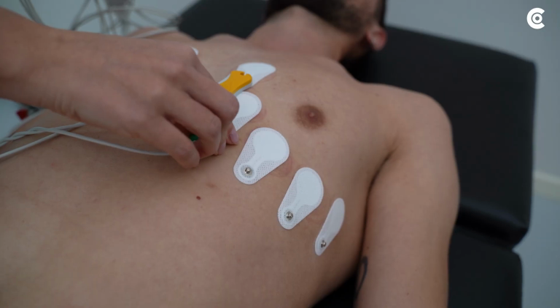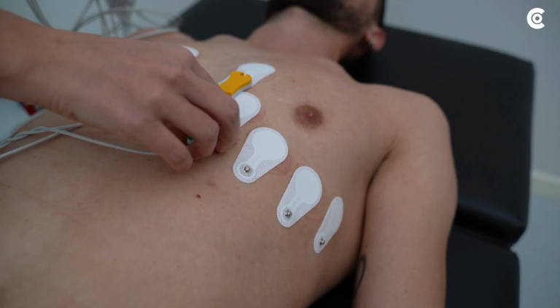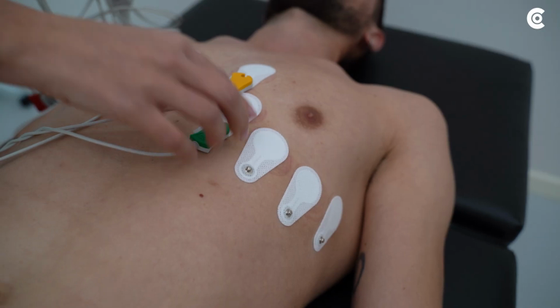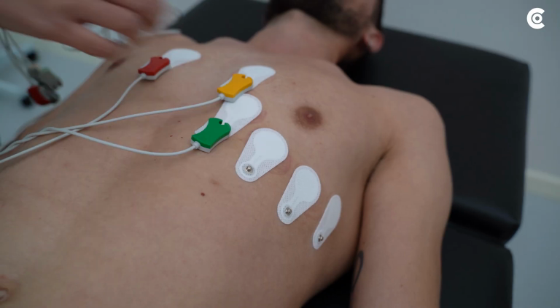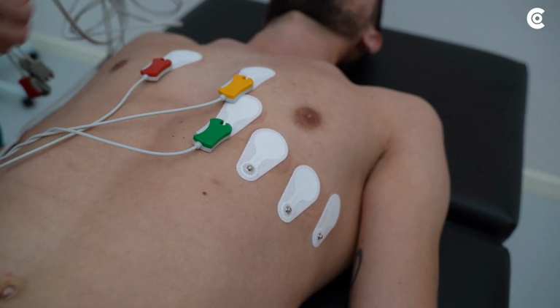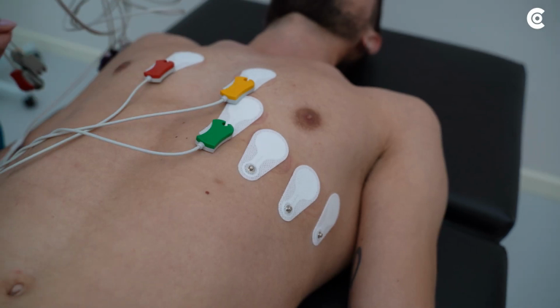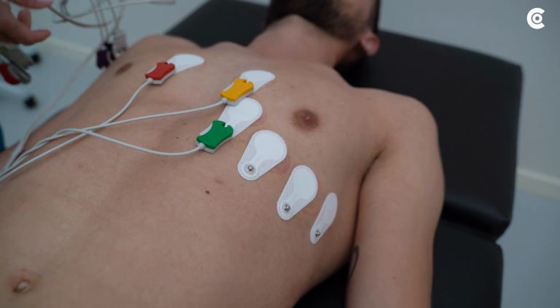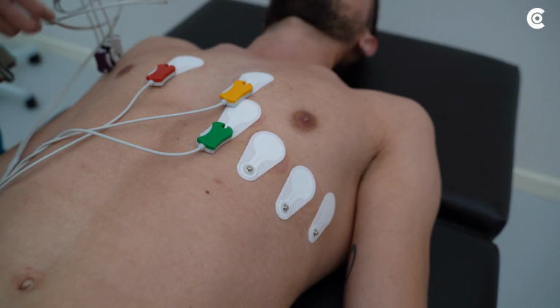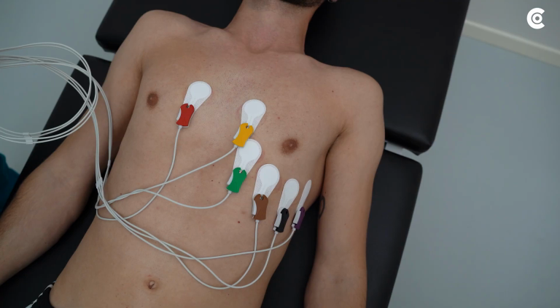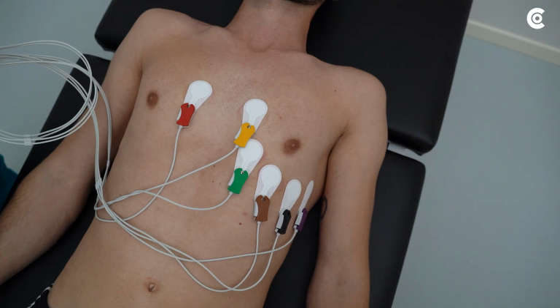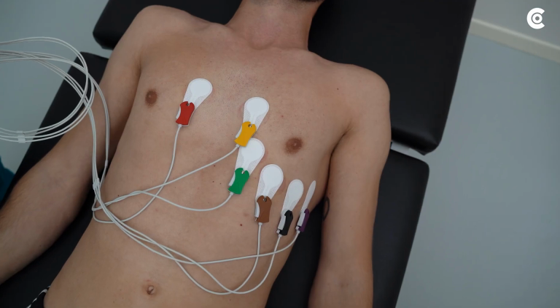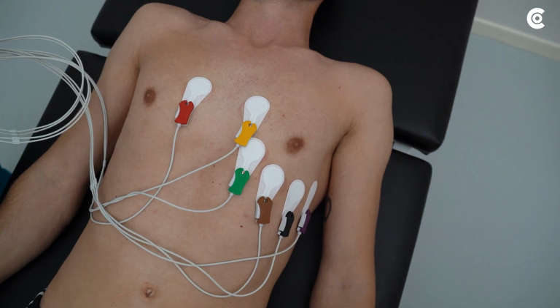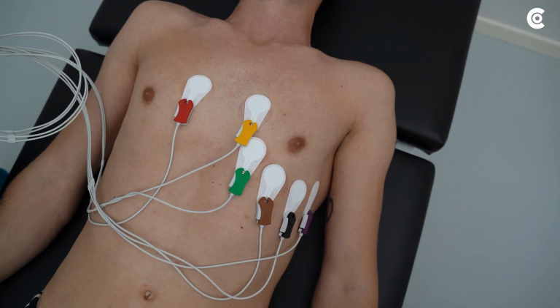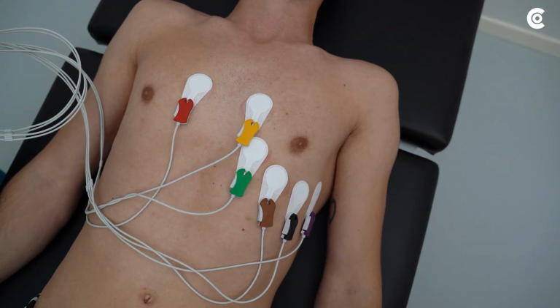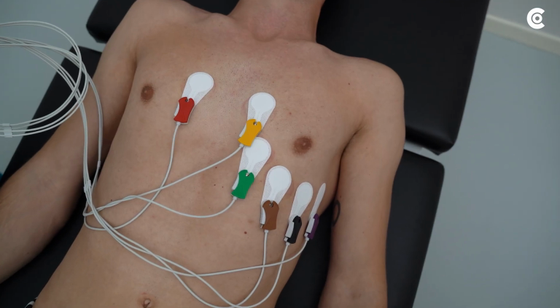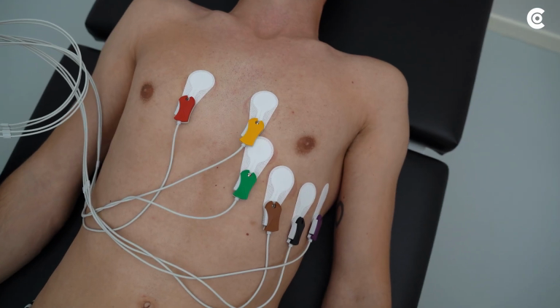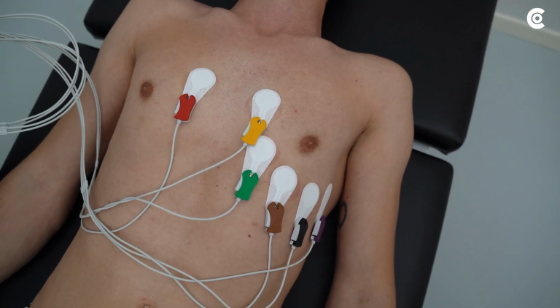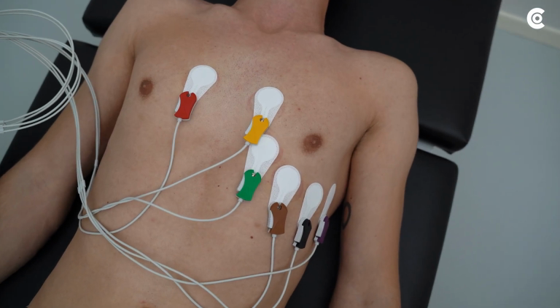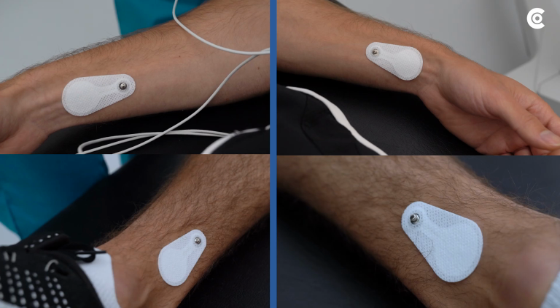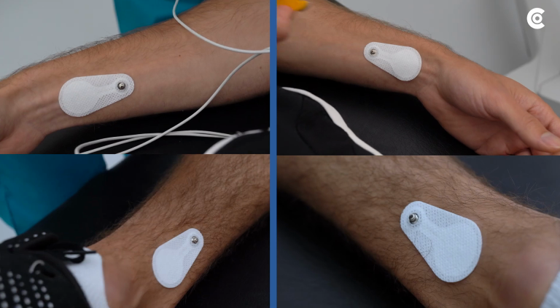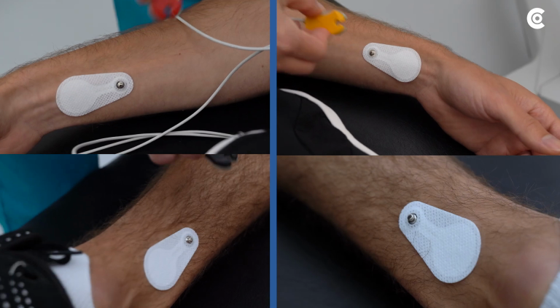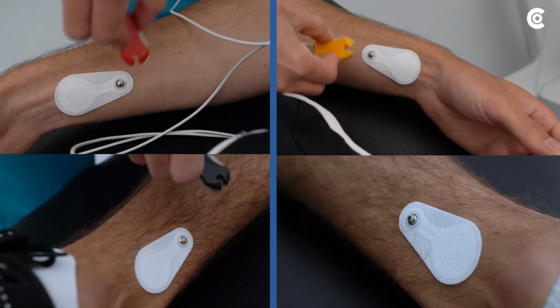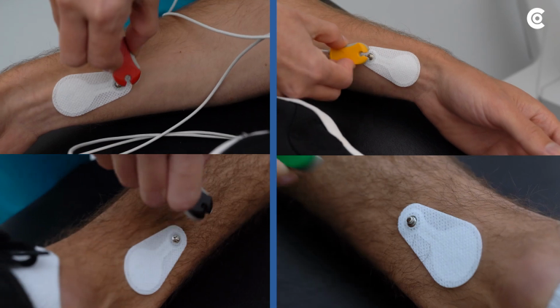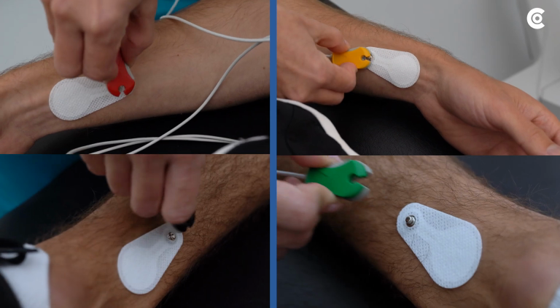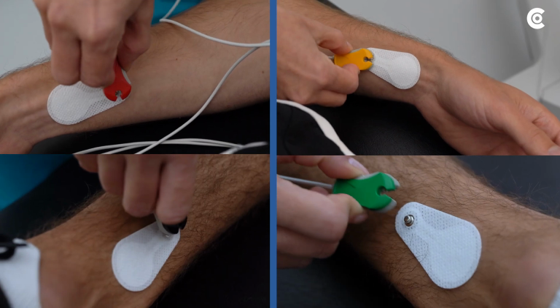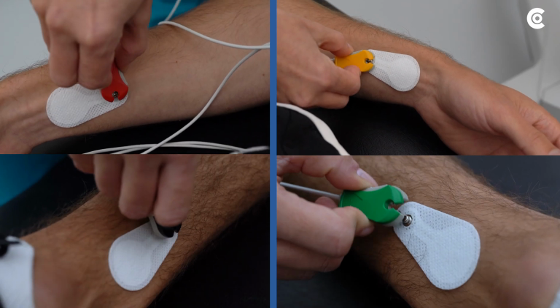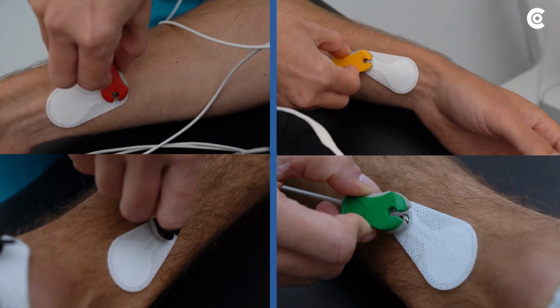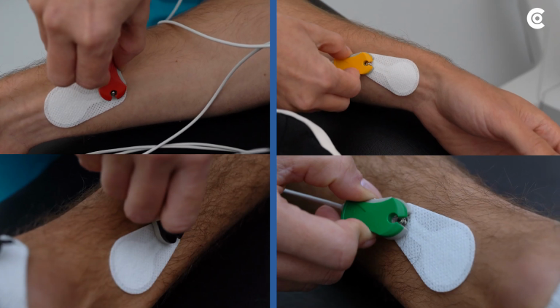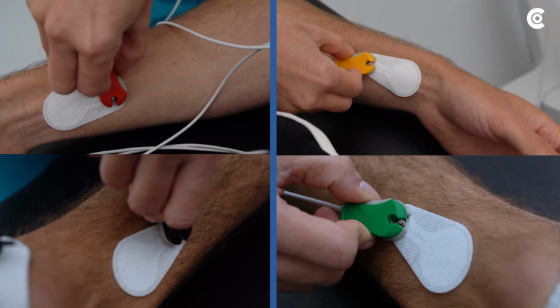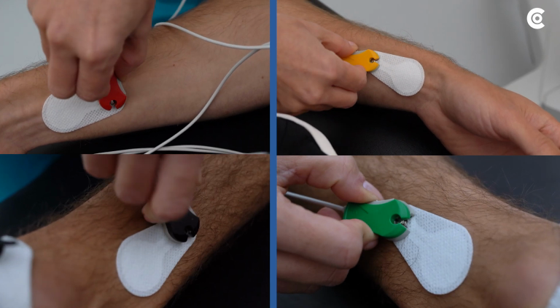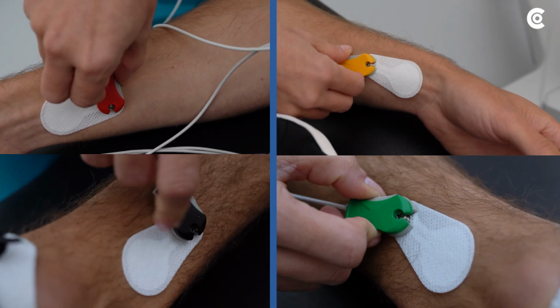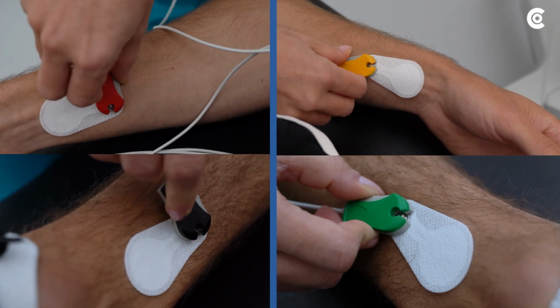For measurement with Cardio 300, you have to put the clips on the electrodes additionally.